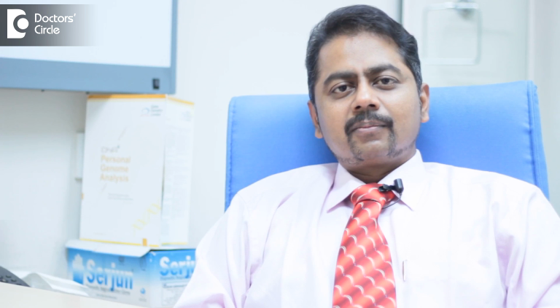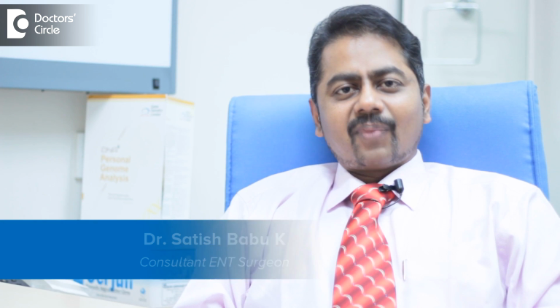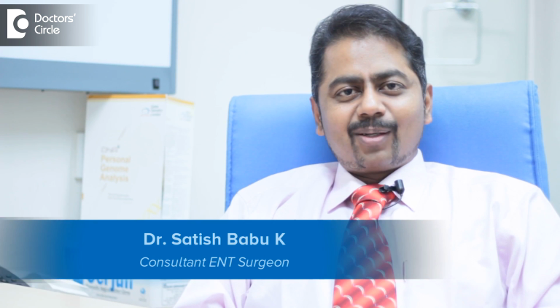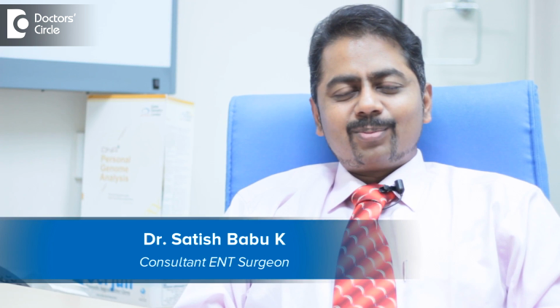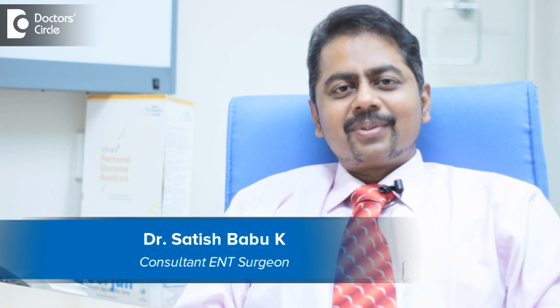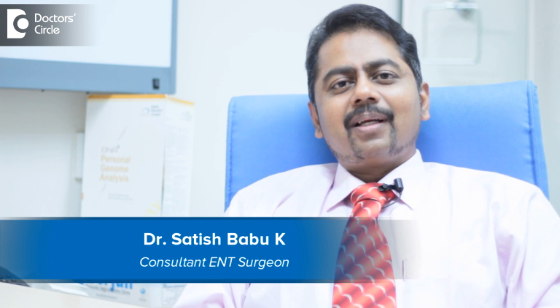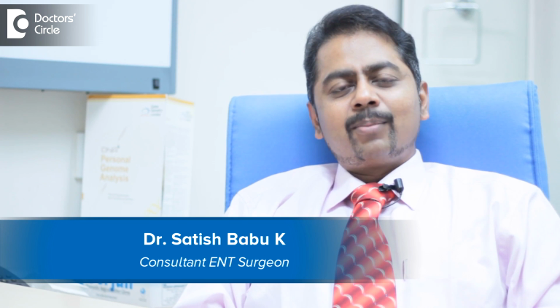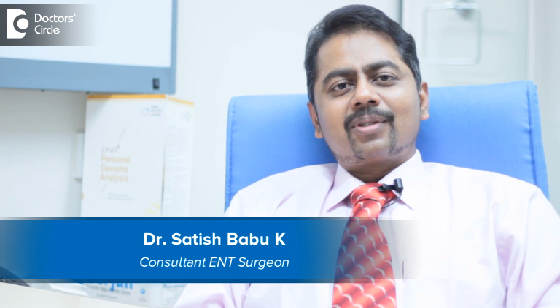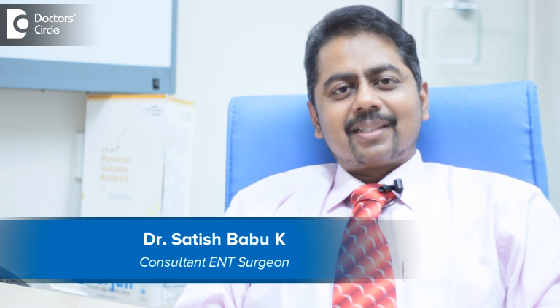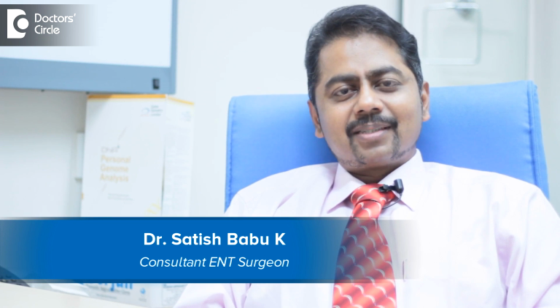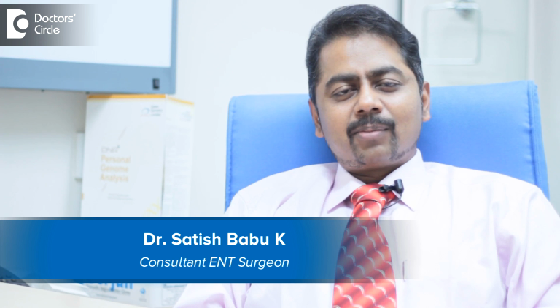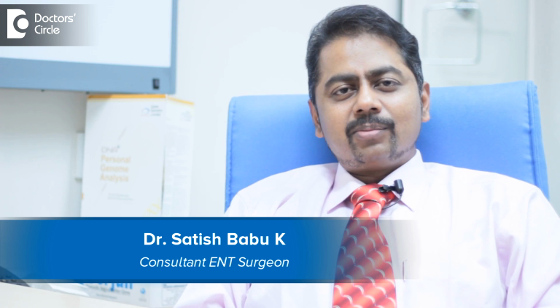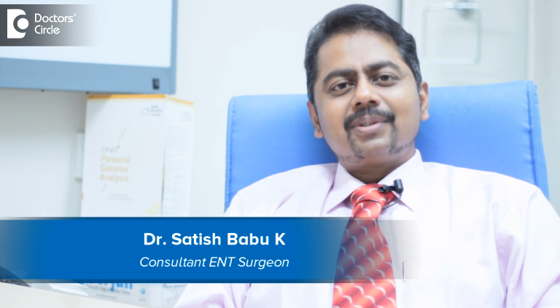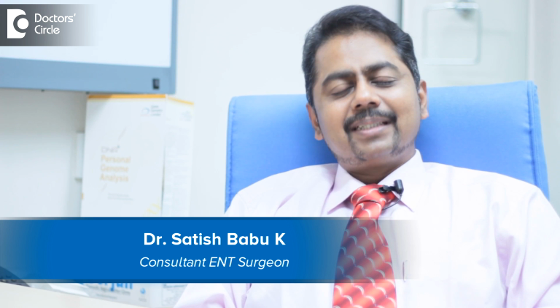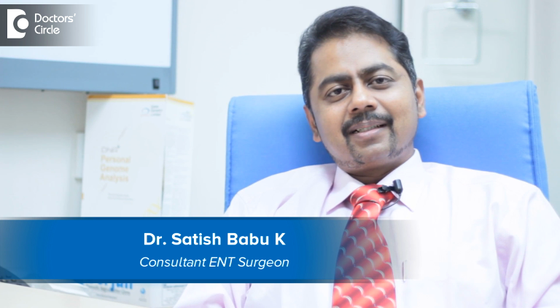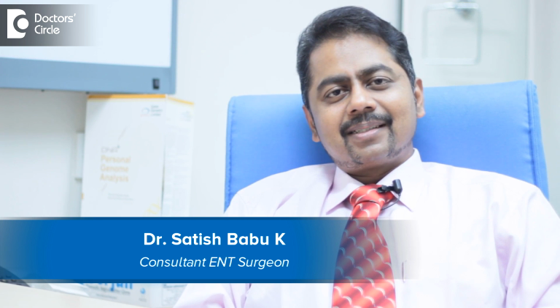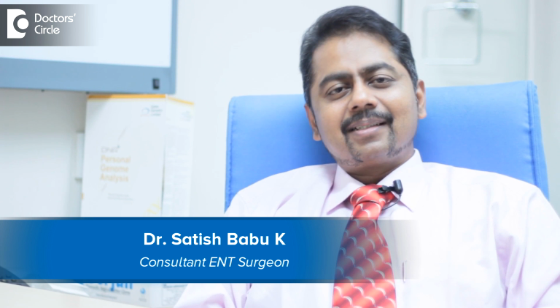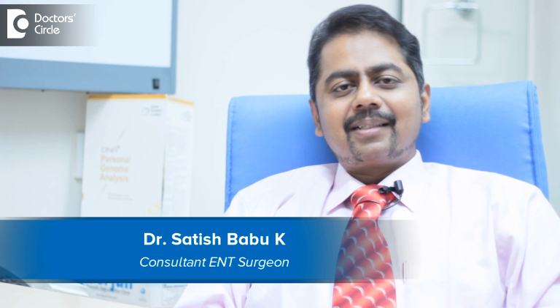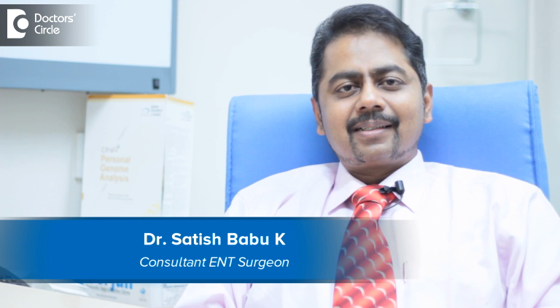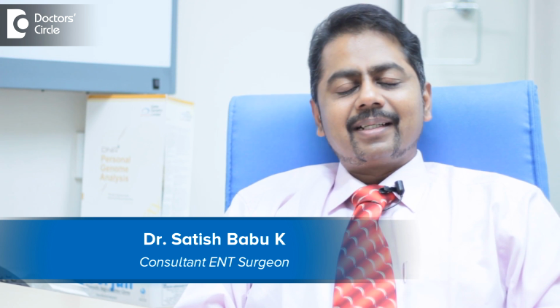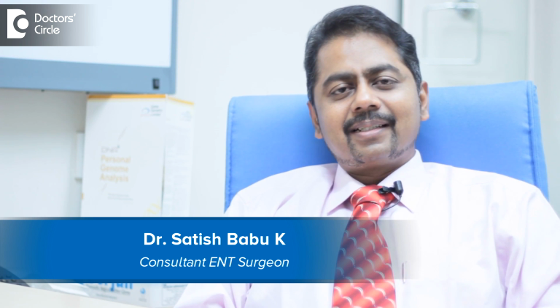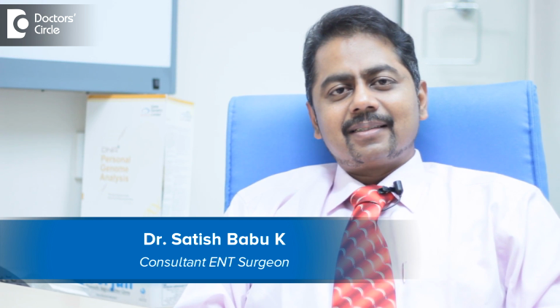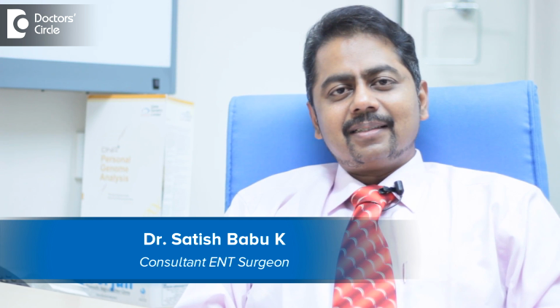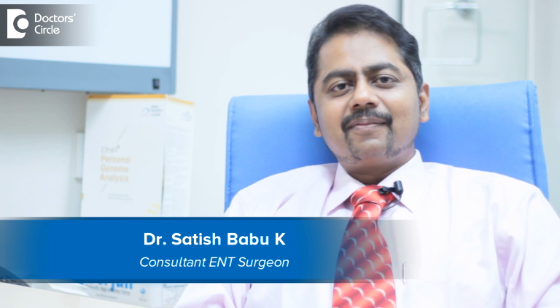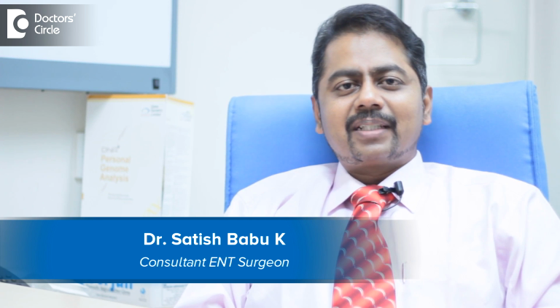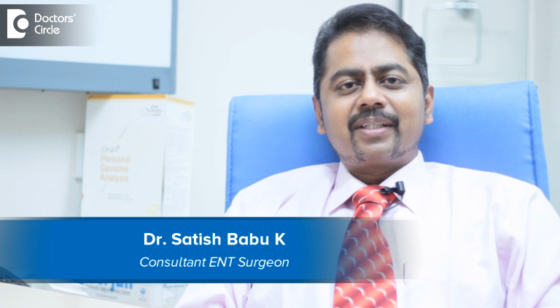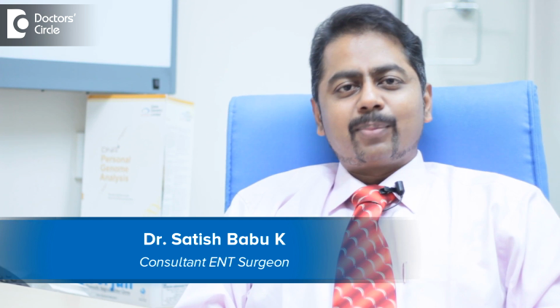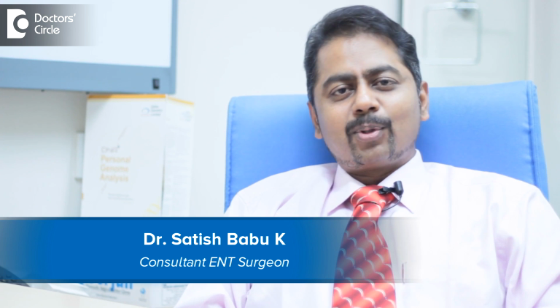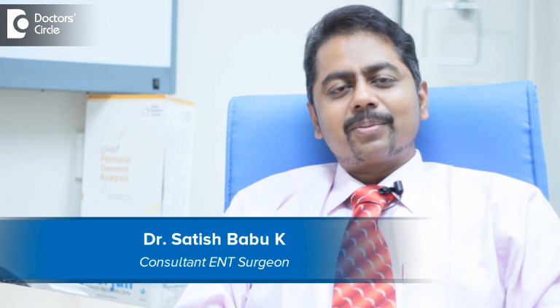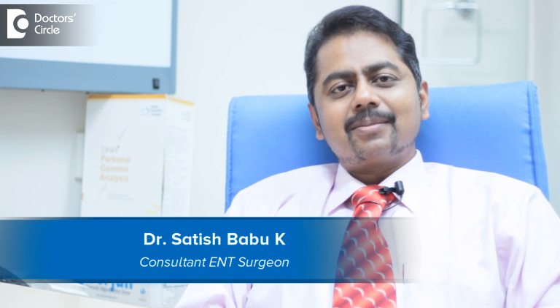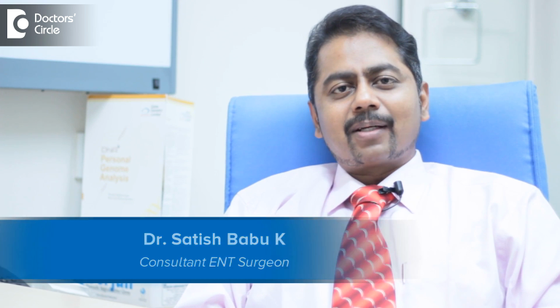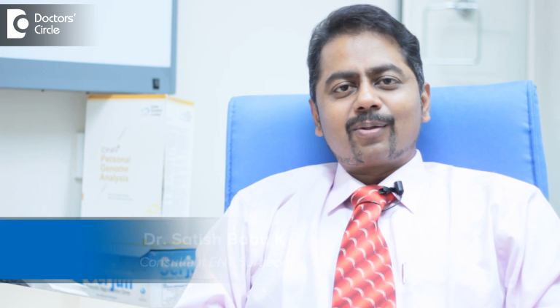Hello, I am Dr. Satish Babu, Senior Consultant ENT Head & Neck Surgeon working with the Apollo Hospitals, Bangalore.